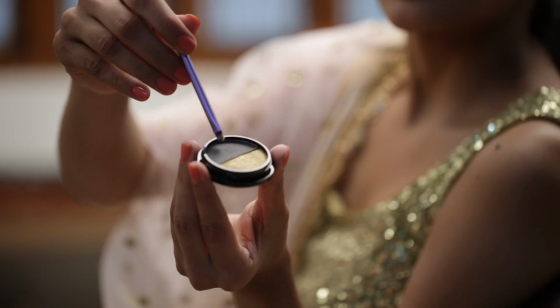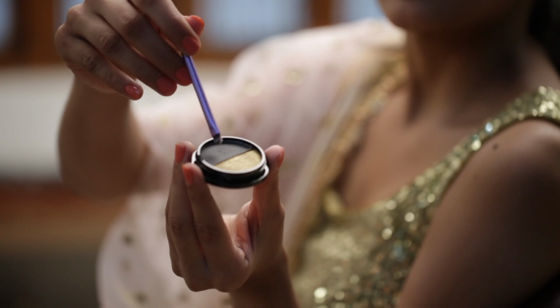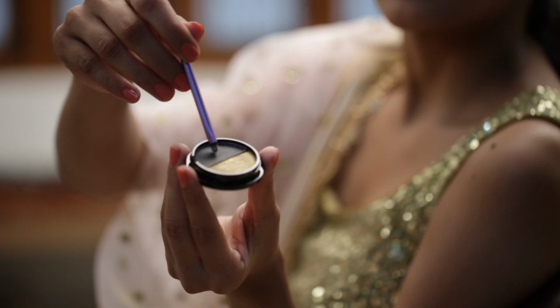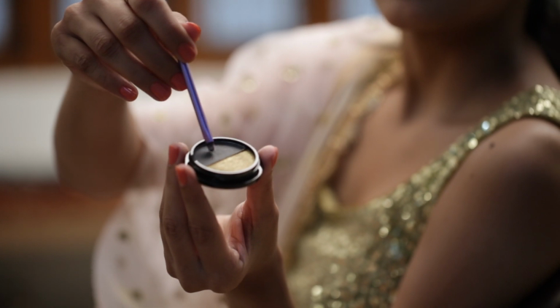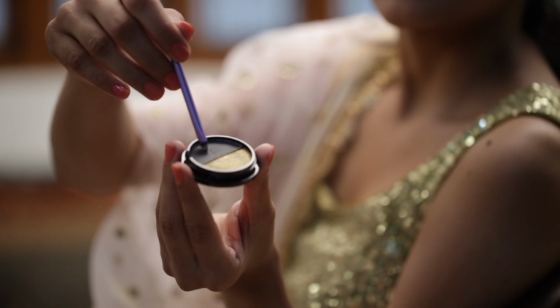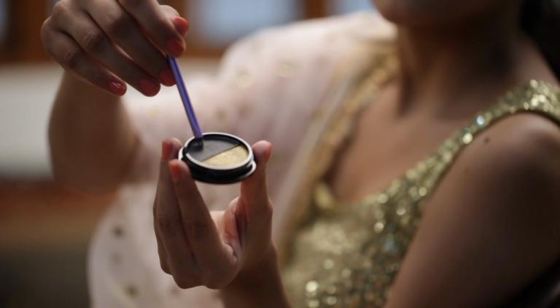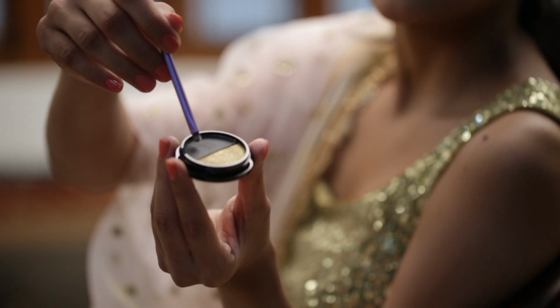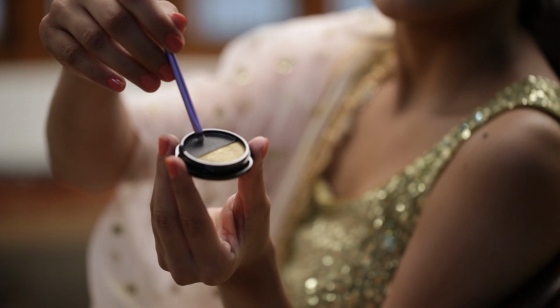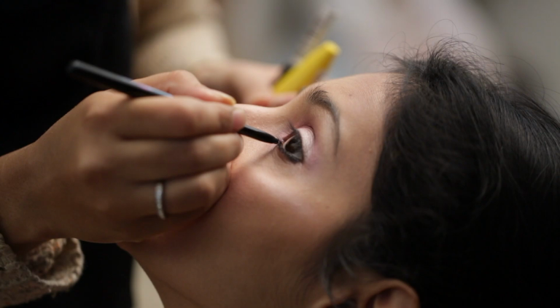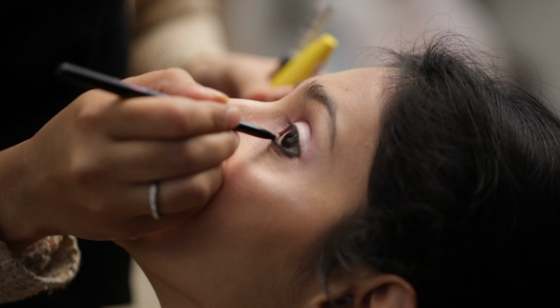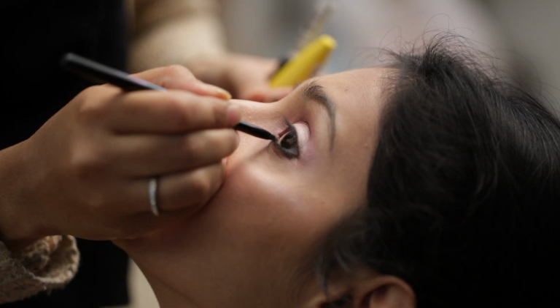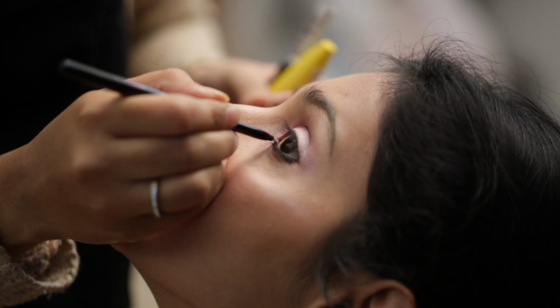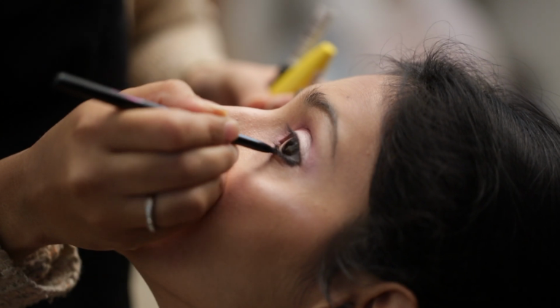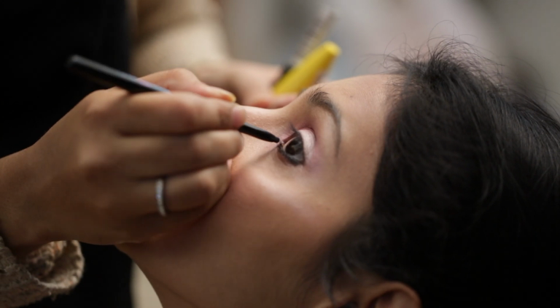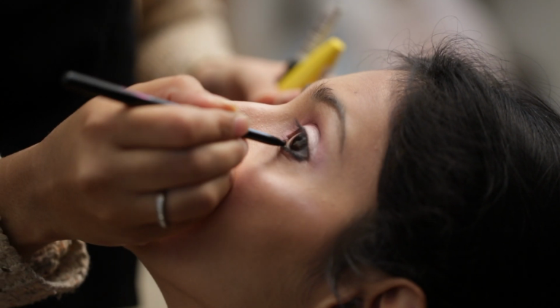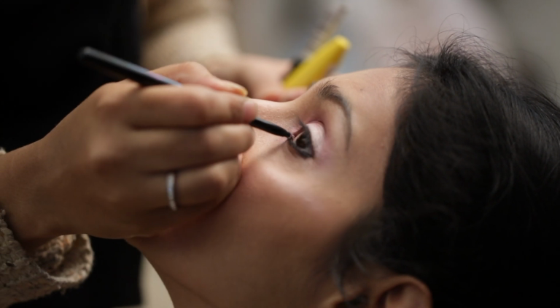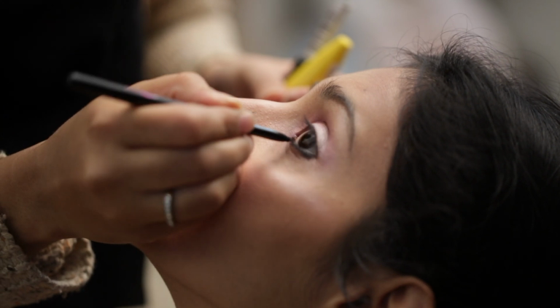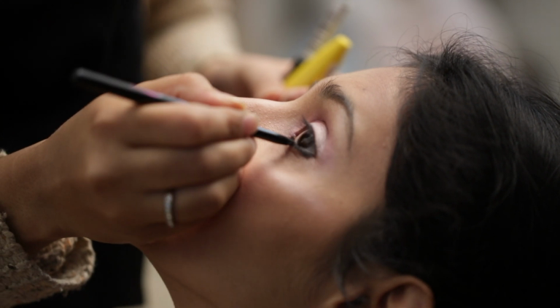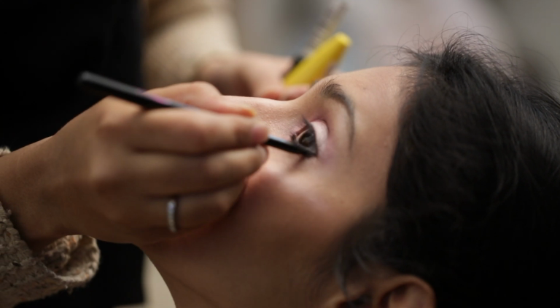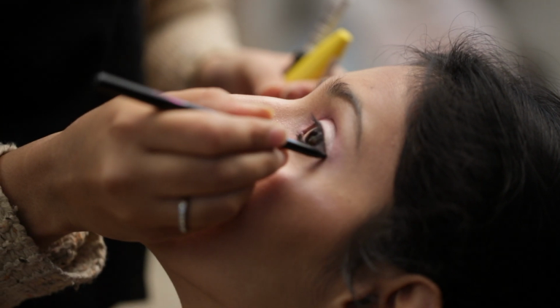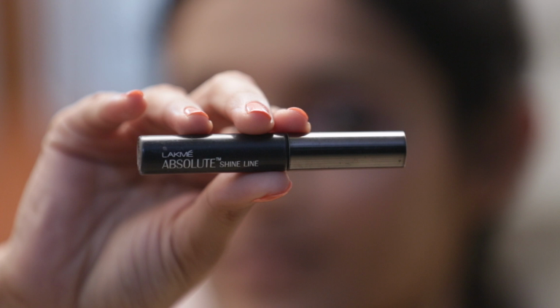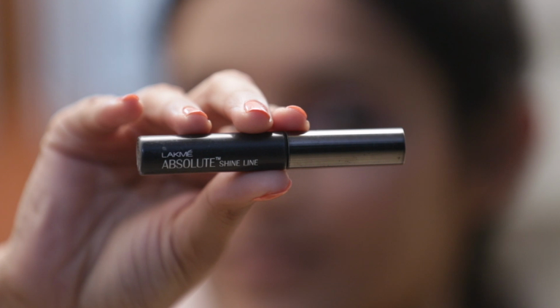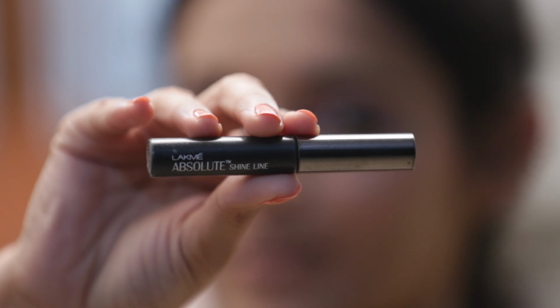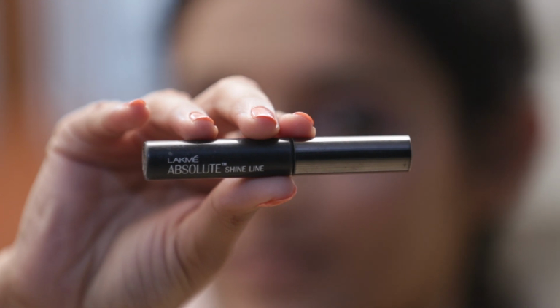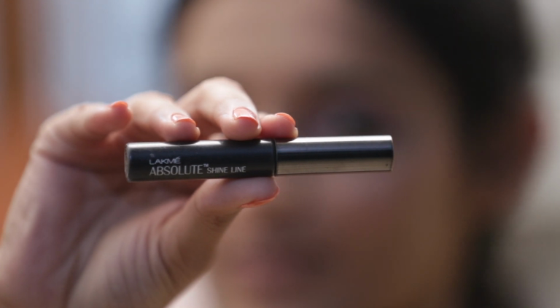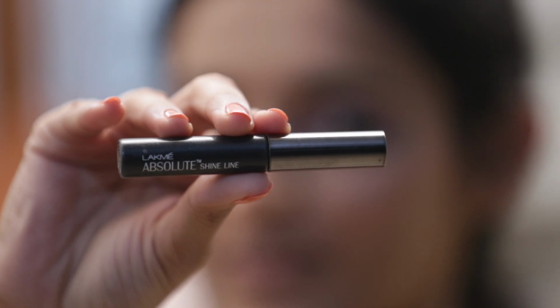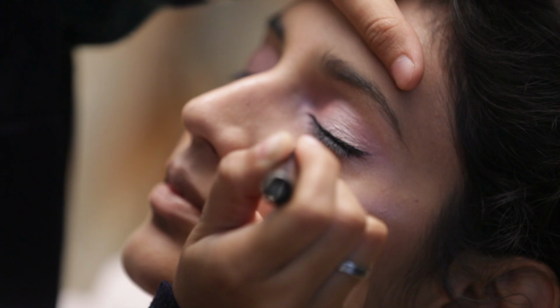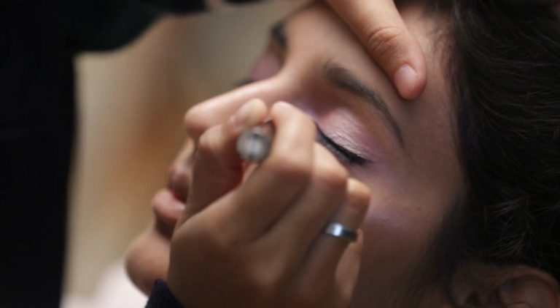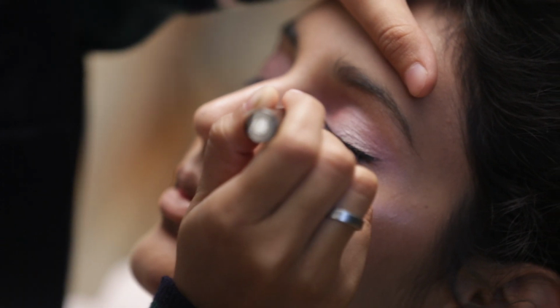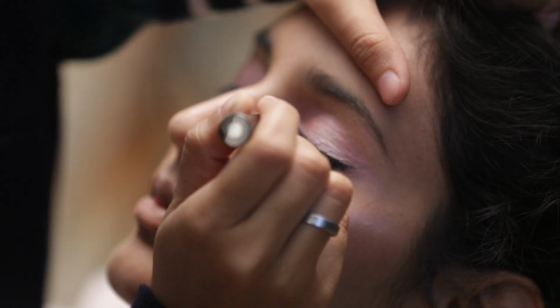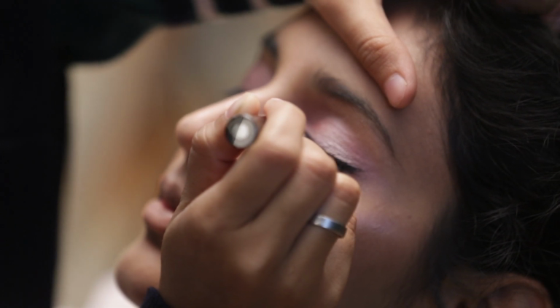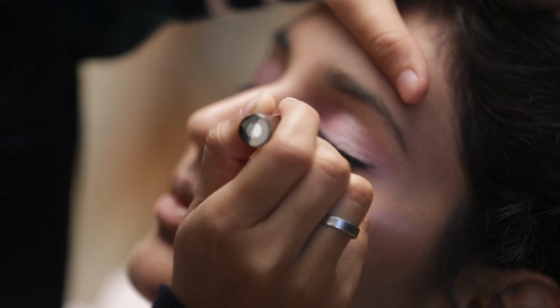I am using the eyeshadow palette from Faces Canada for my under eyes. I am using the liquid eyeliner from Lakme.